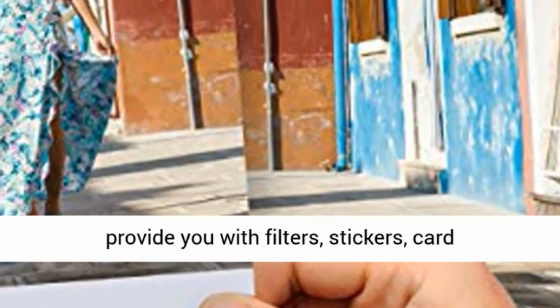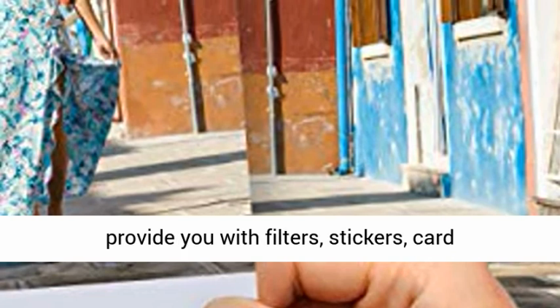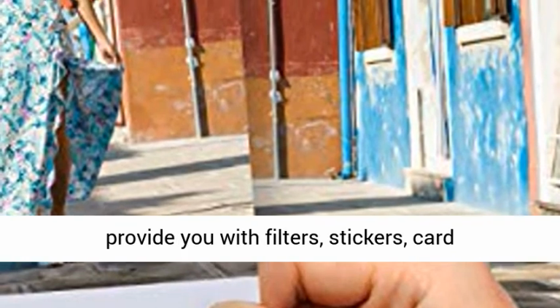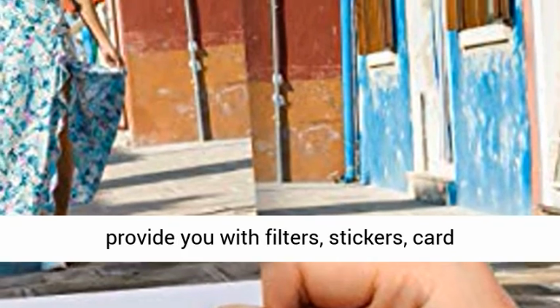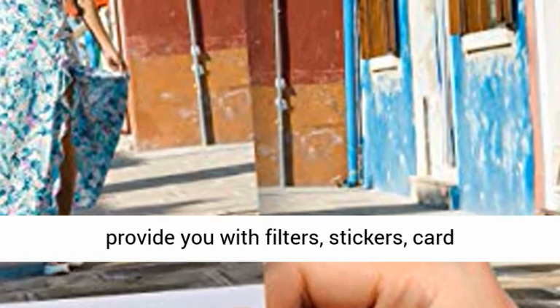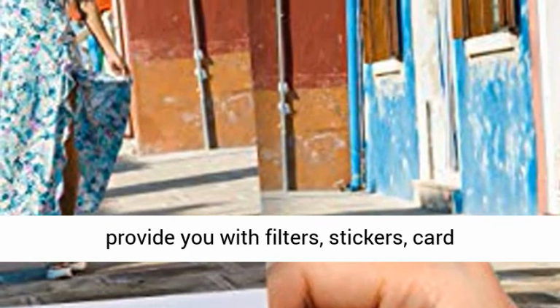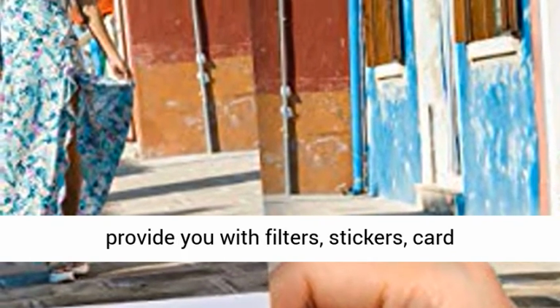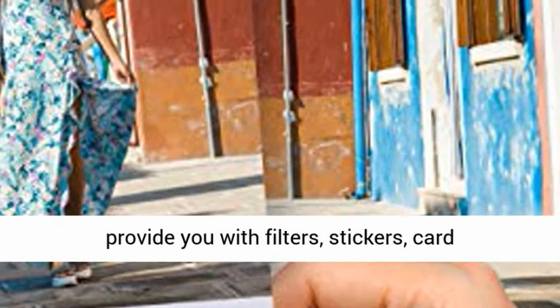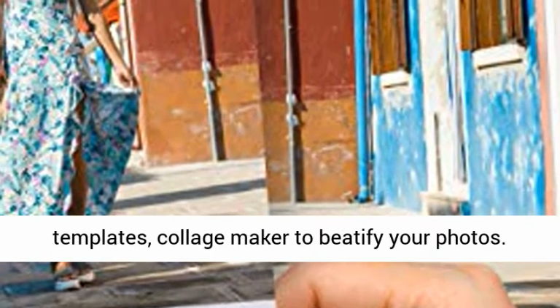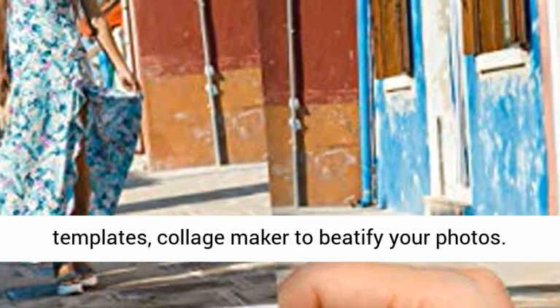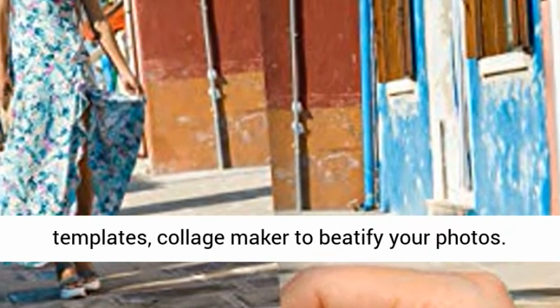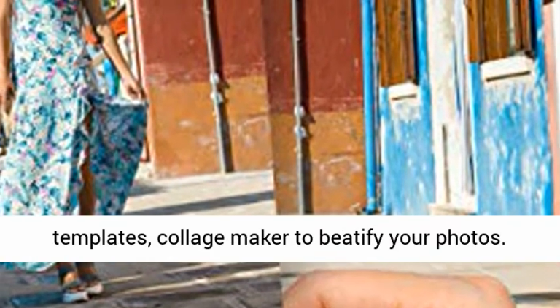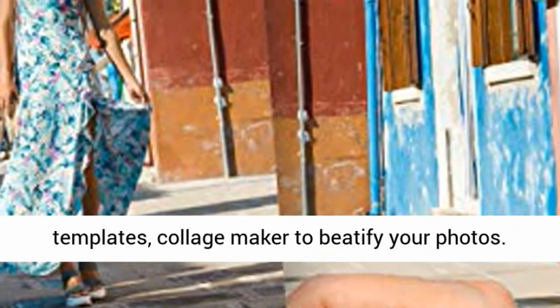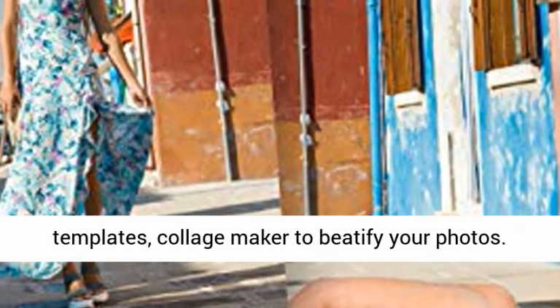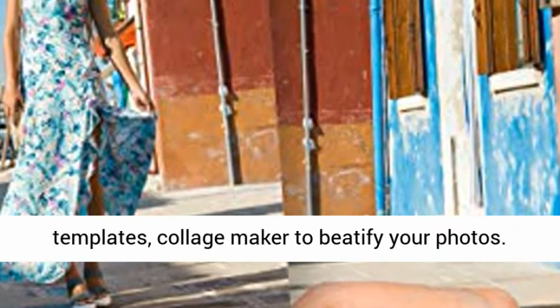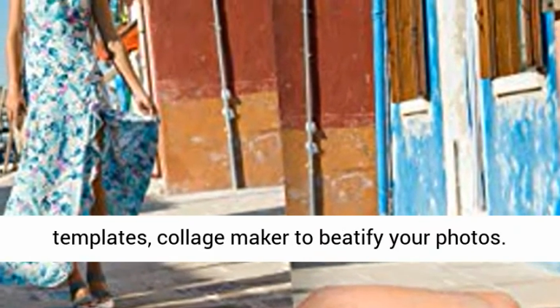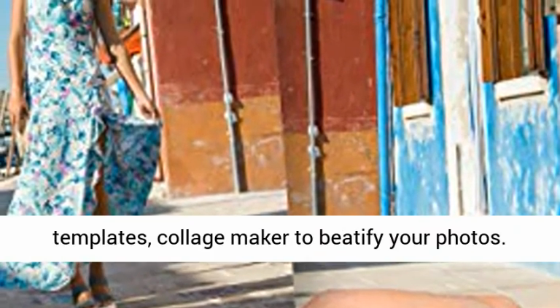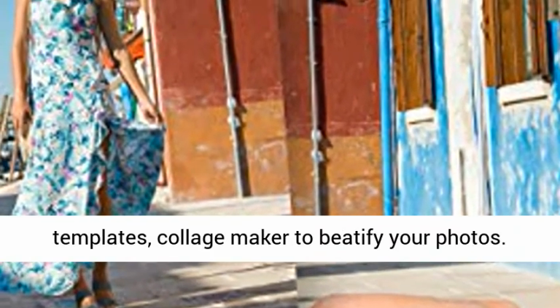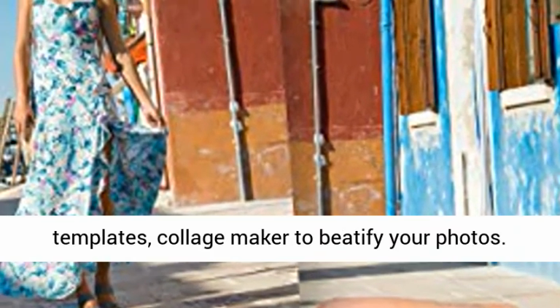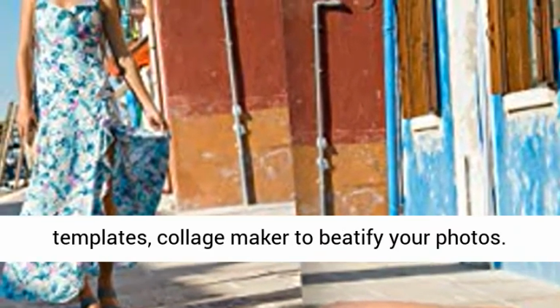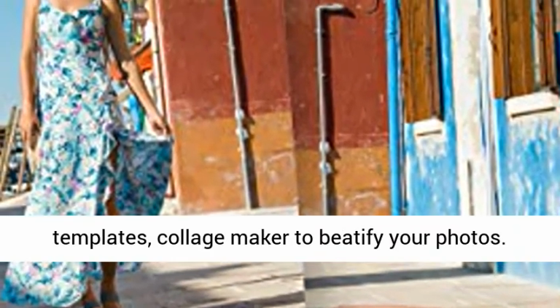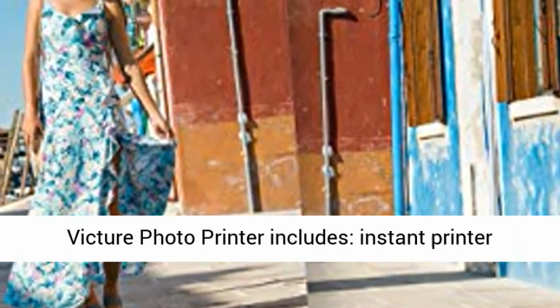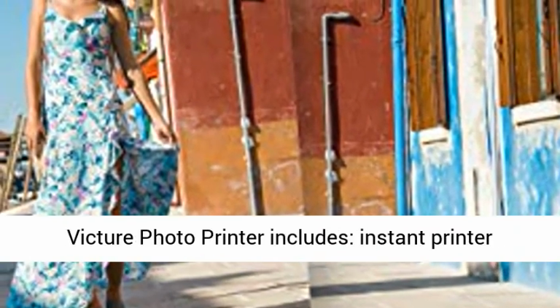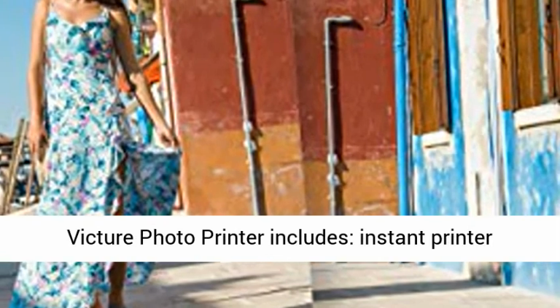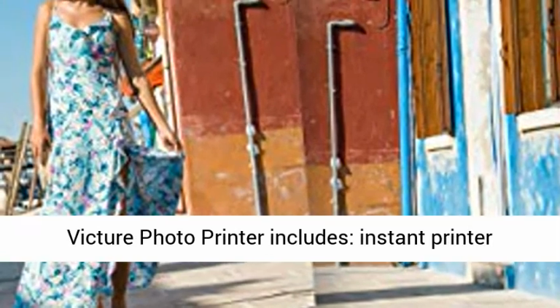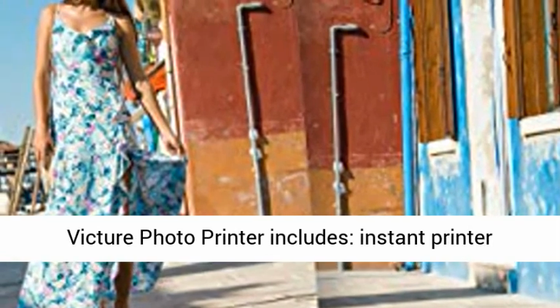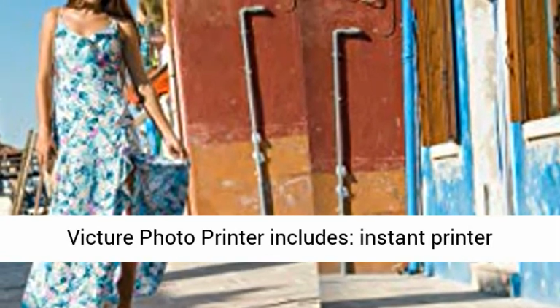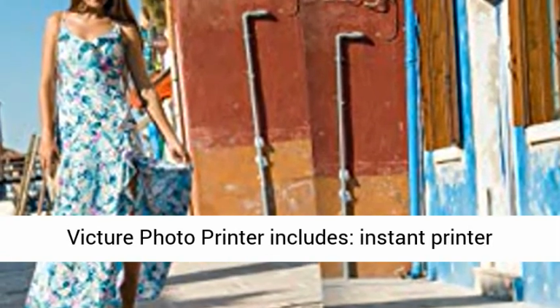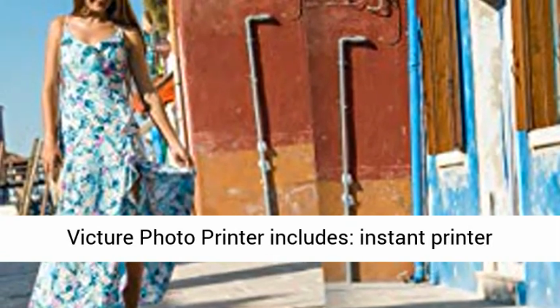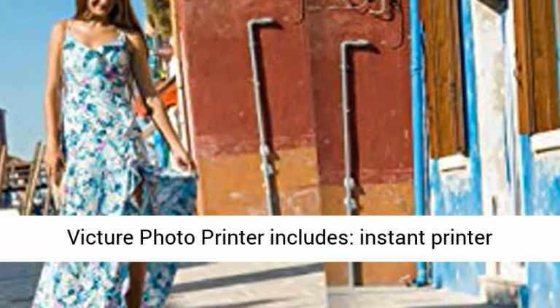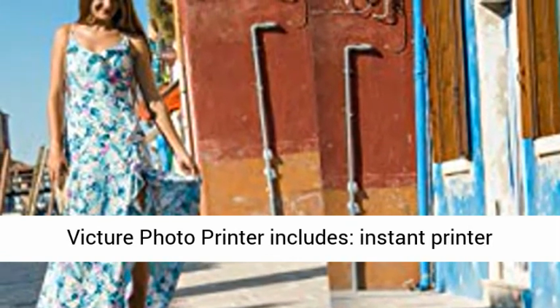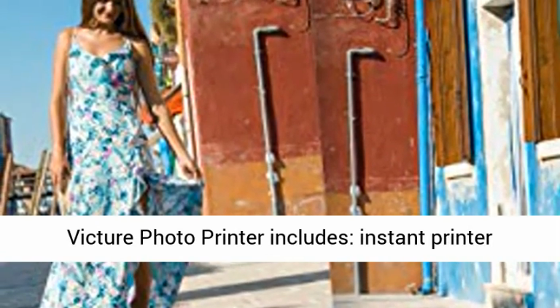This app provides you with filters, stickers, card templates, and a collage maker to beautify your photos.